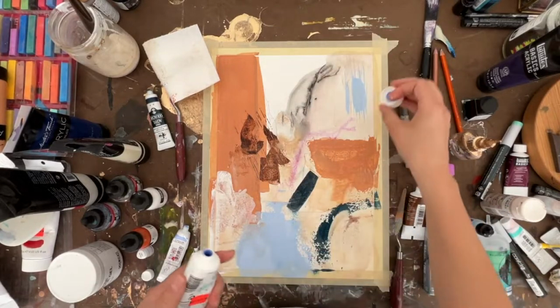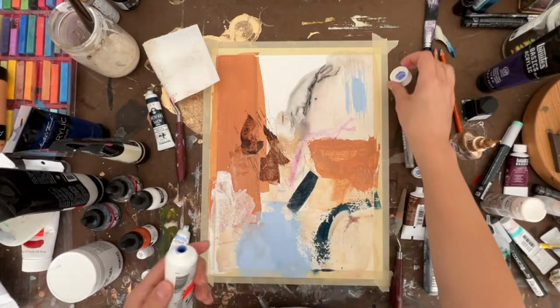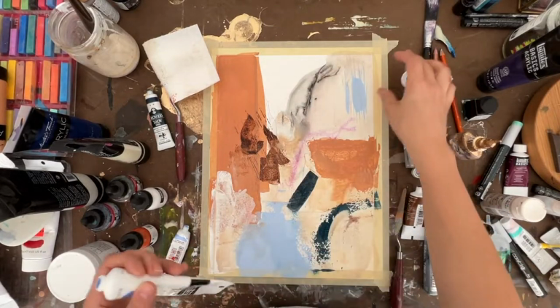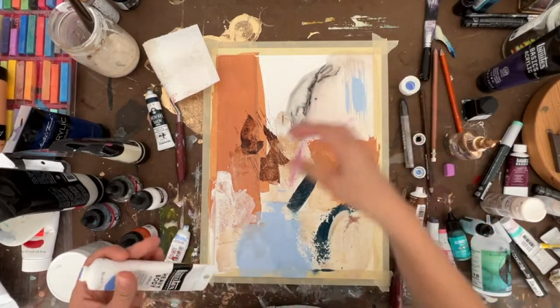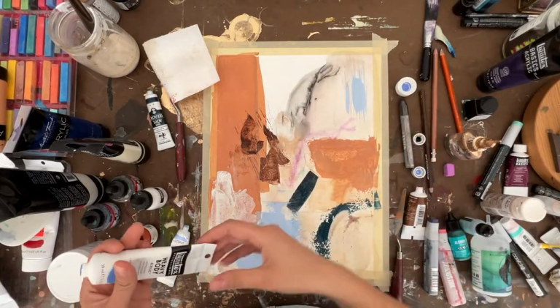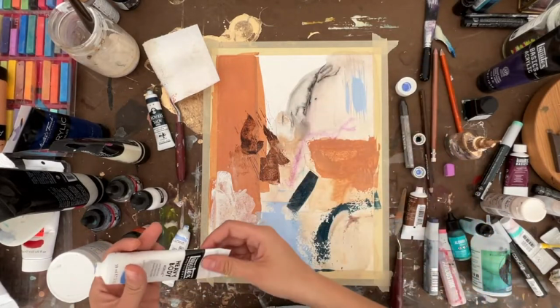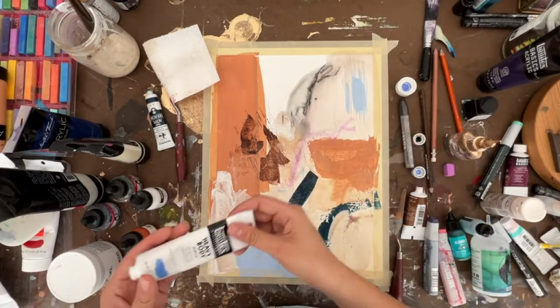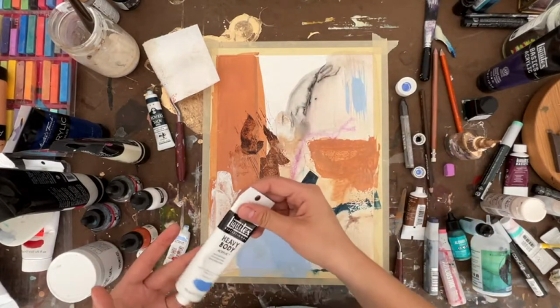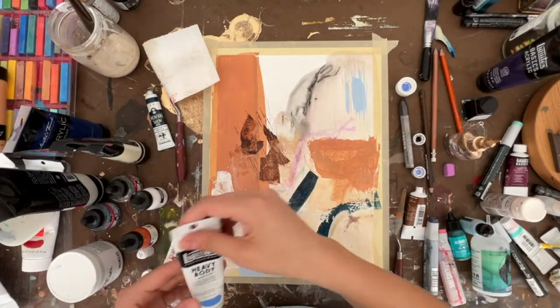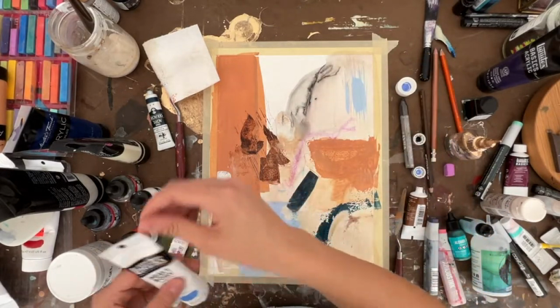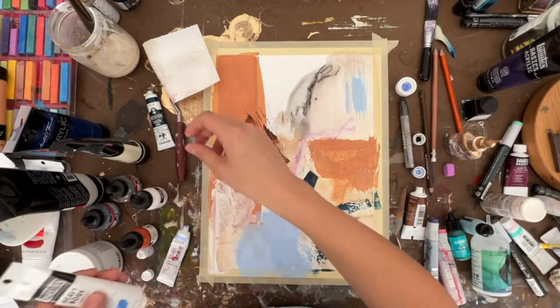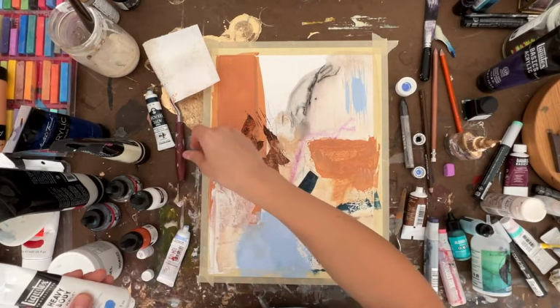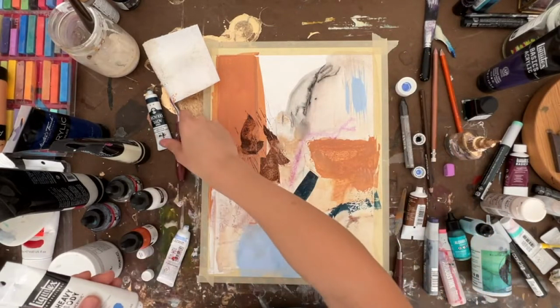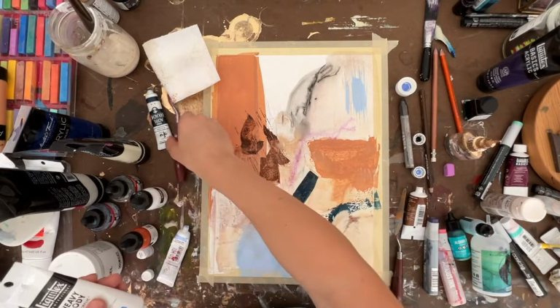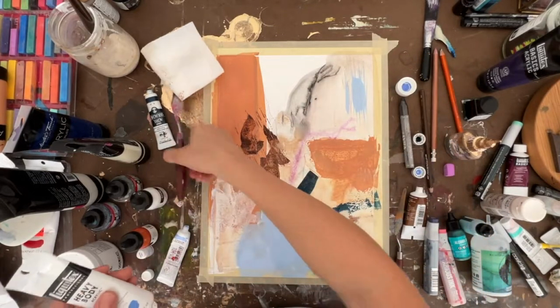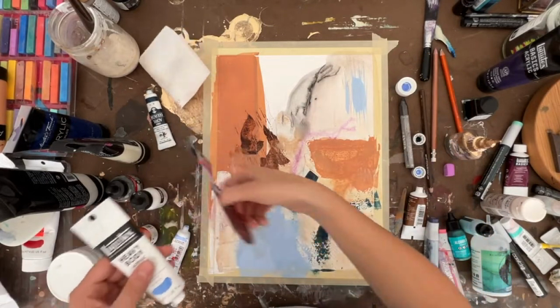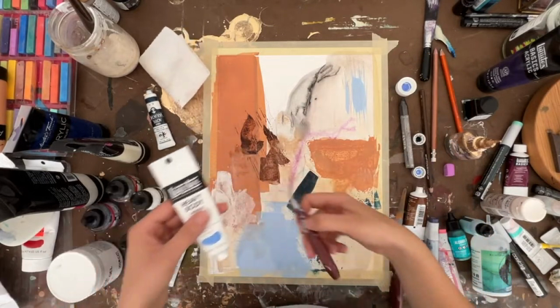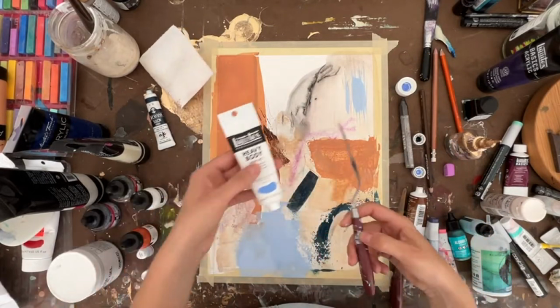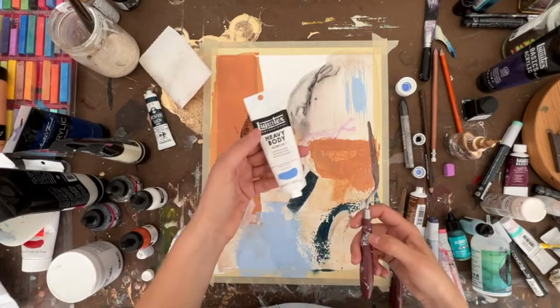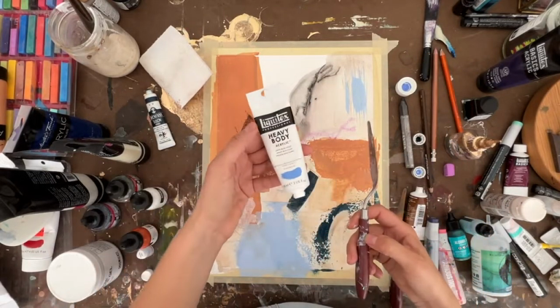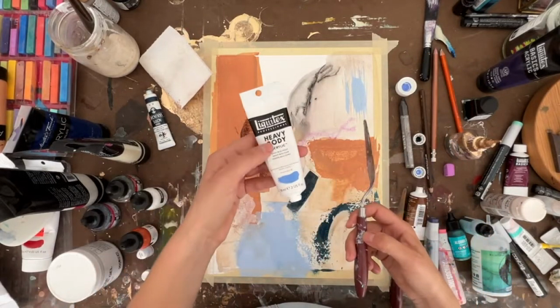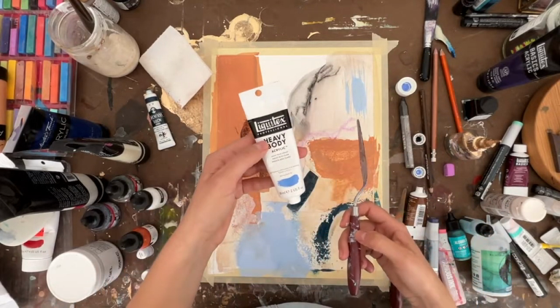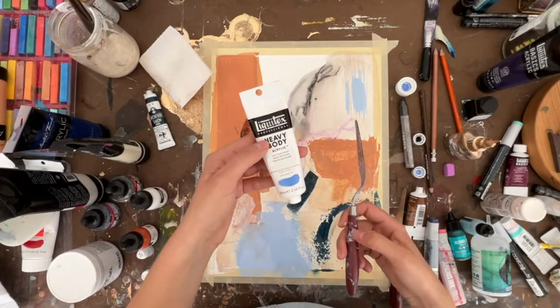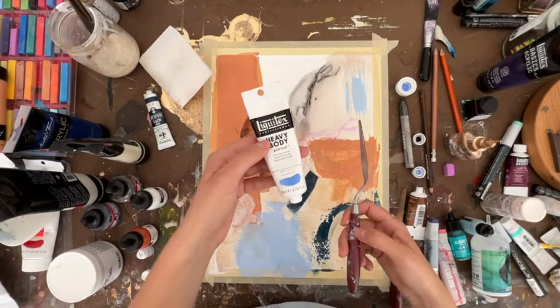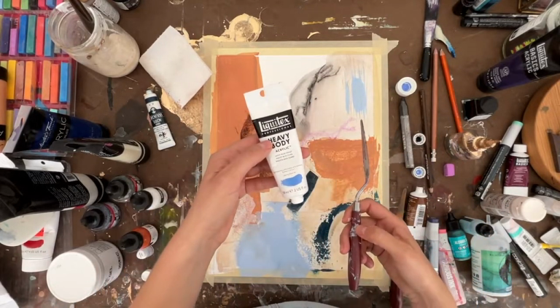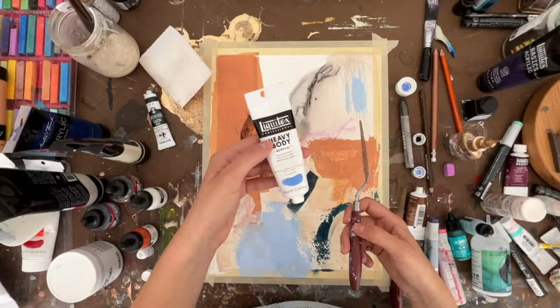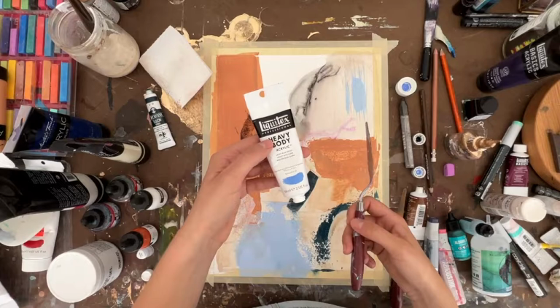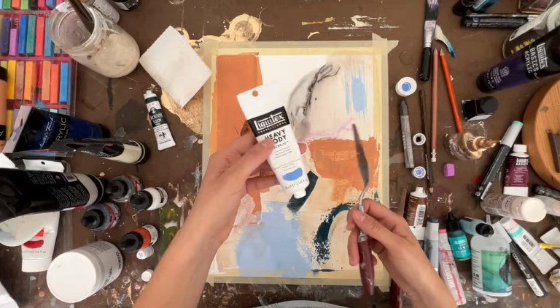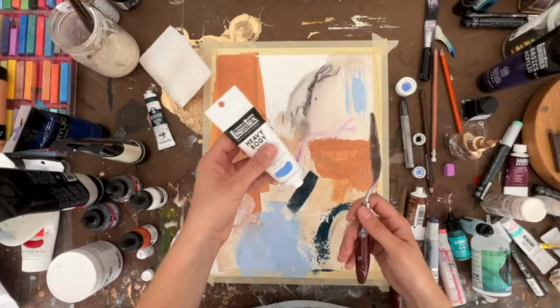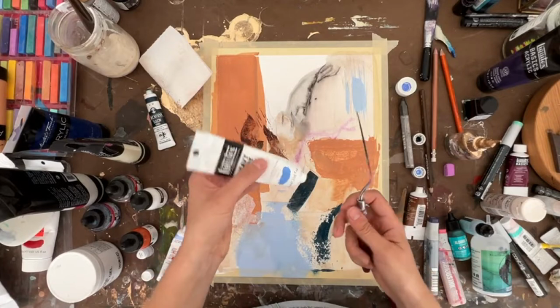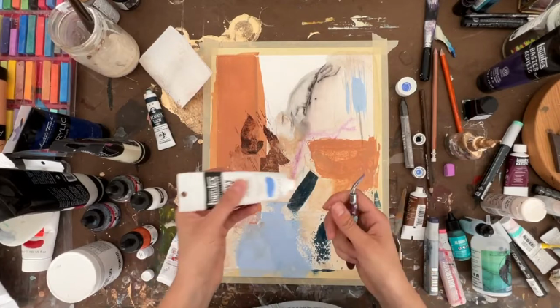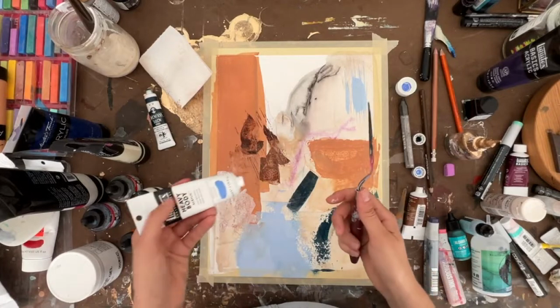This next color is a heavy body acrylic from Liquitex in the color Light Blue Violet.